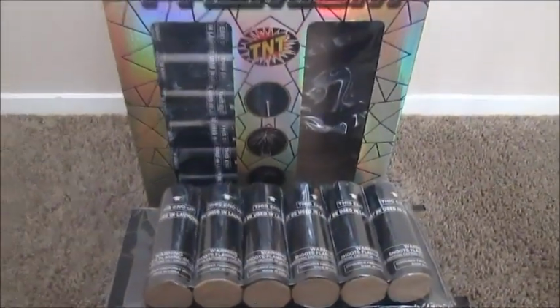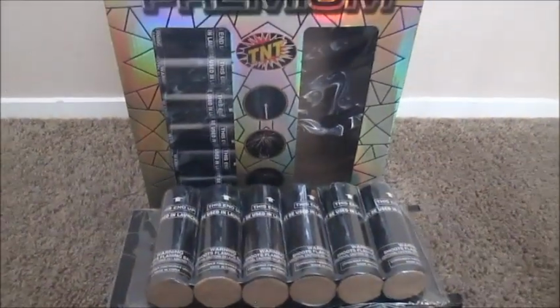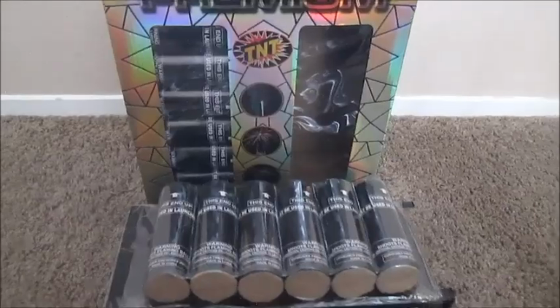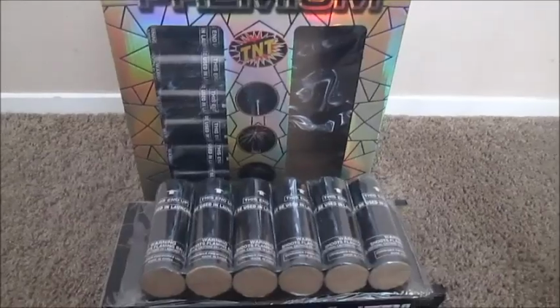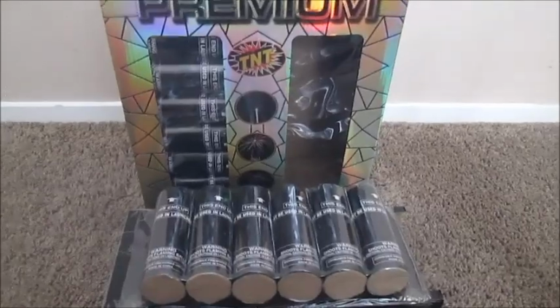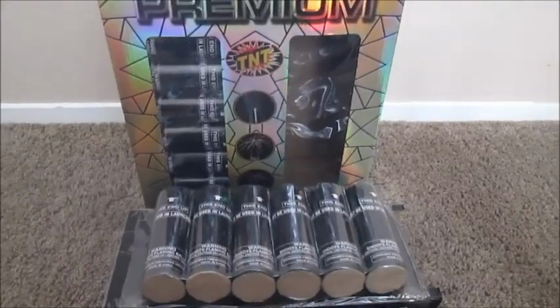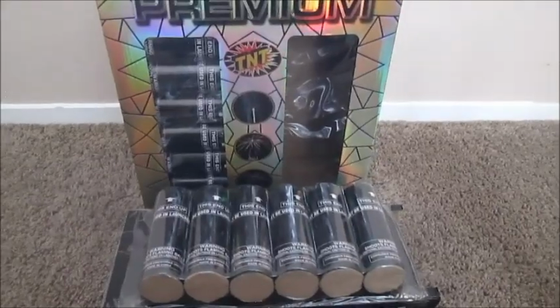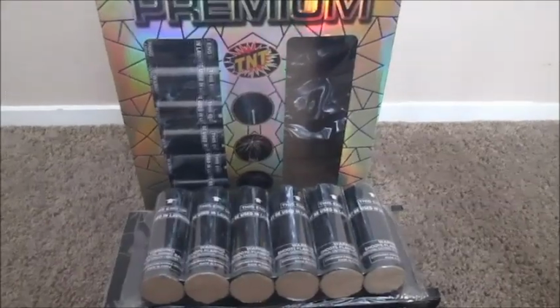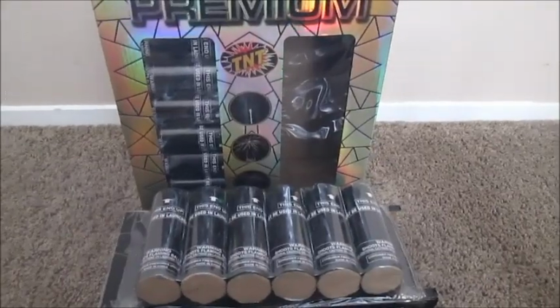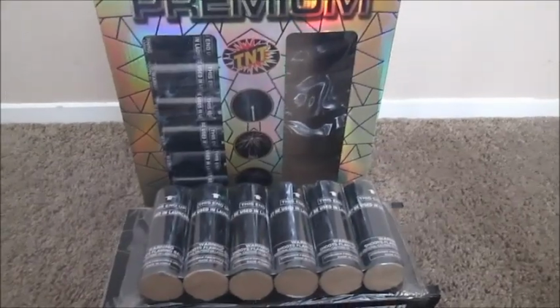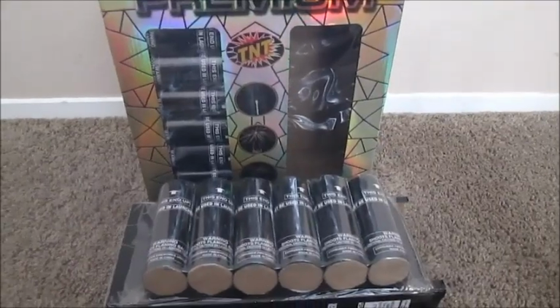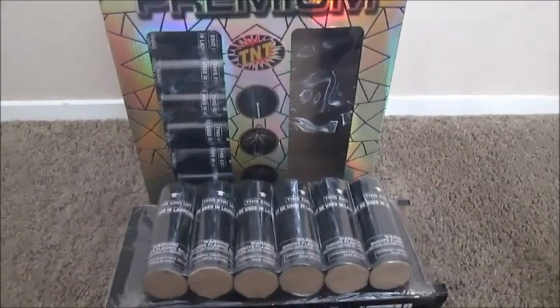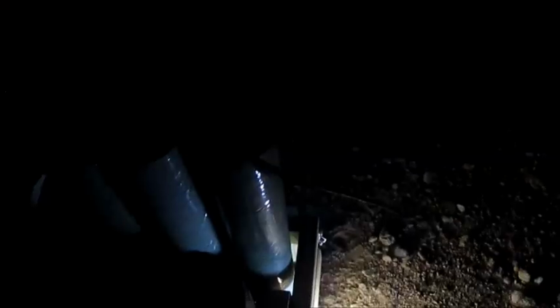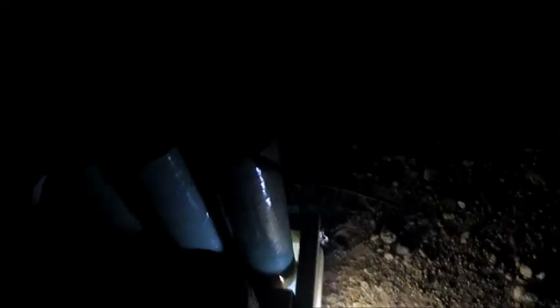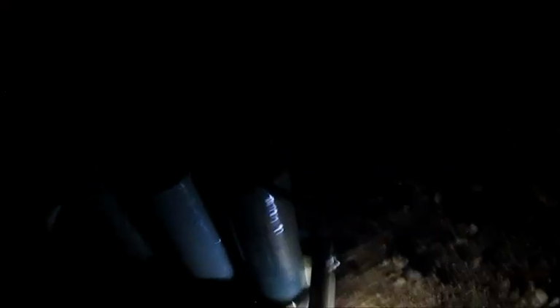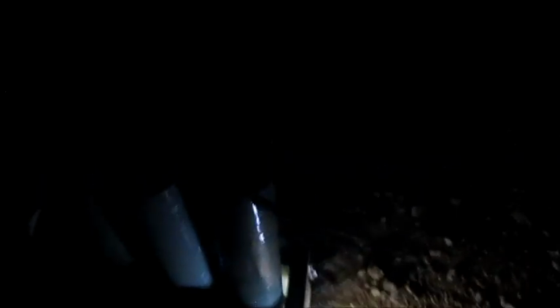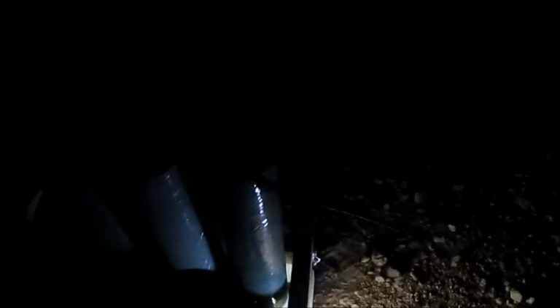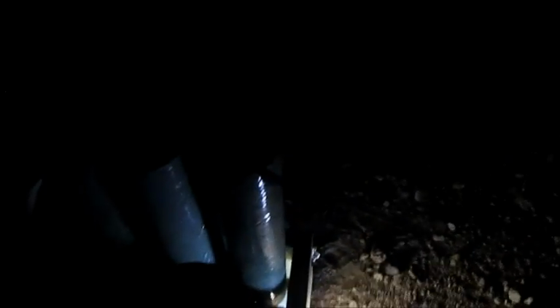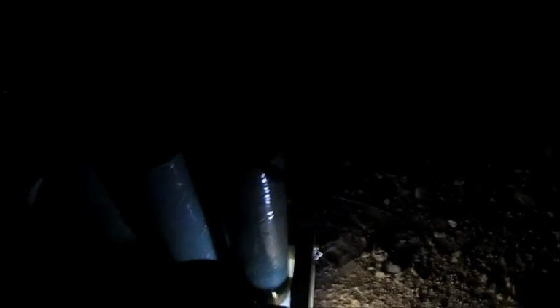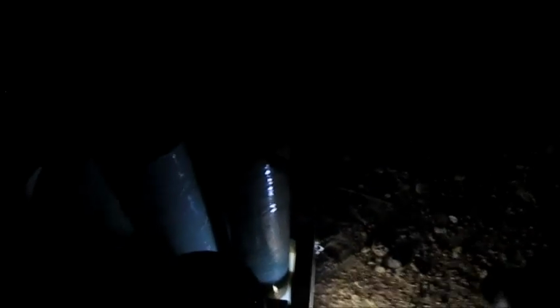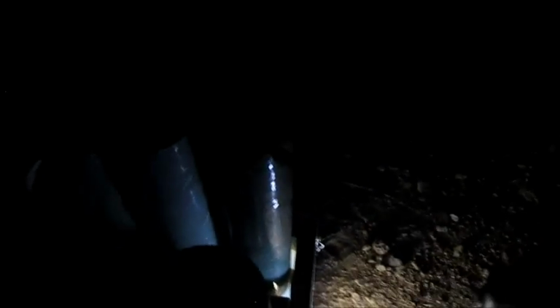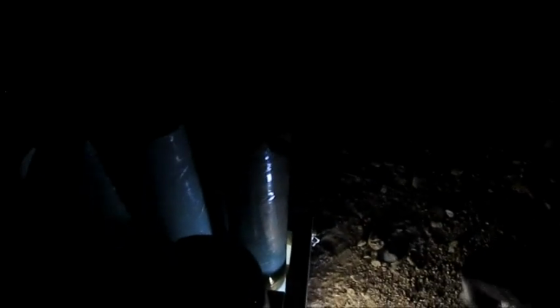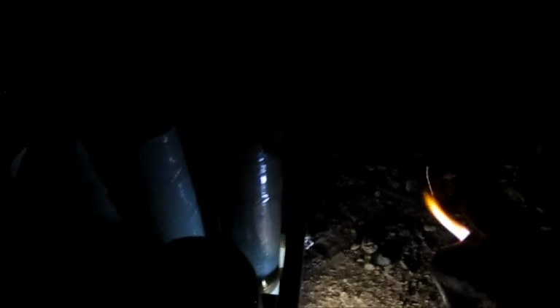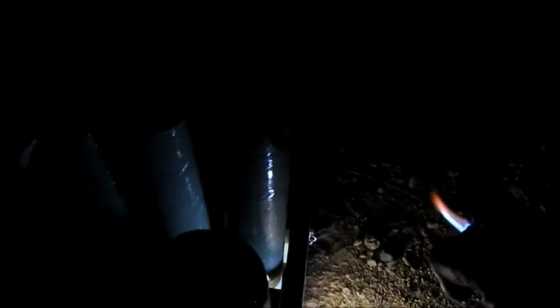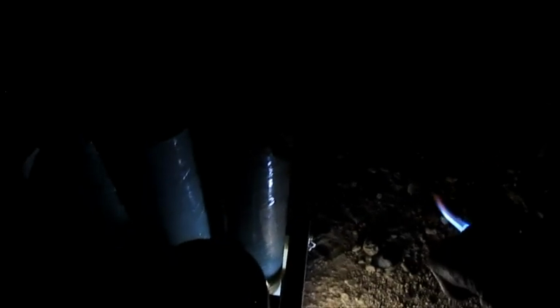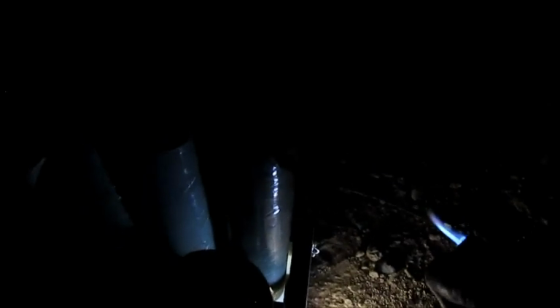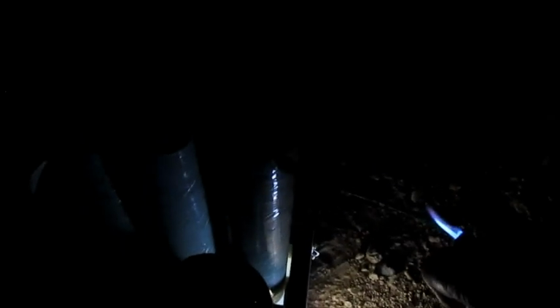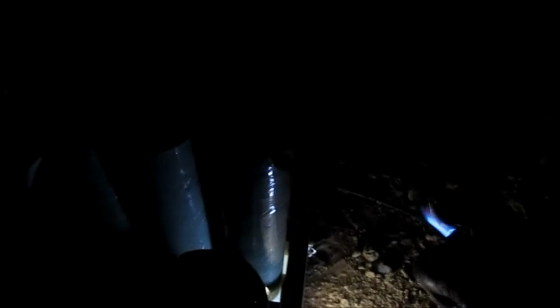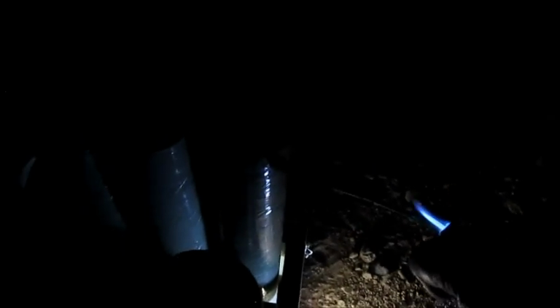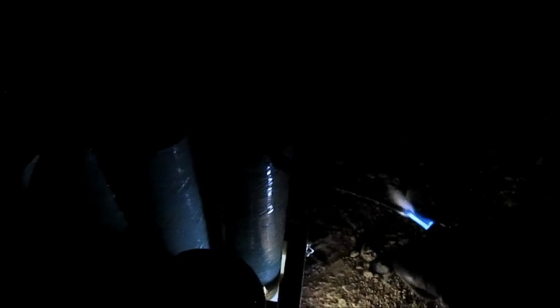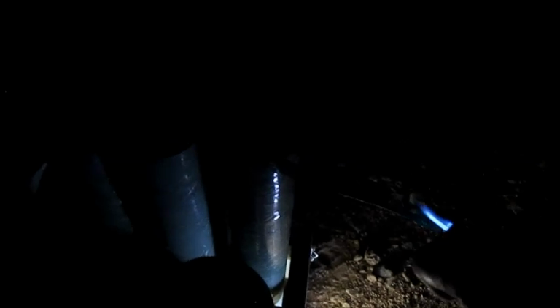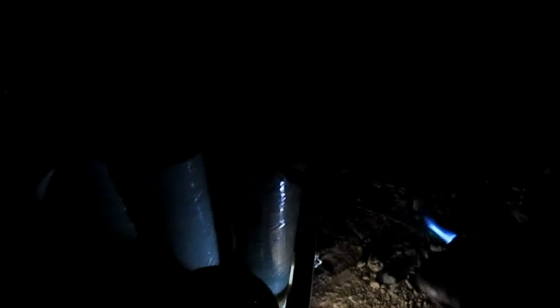So, let's see how these do — TNT premium canister shells.